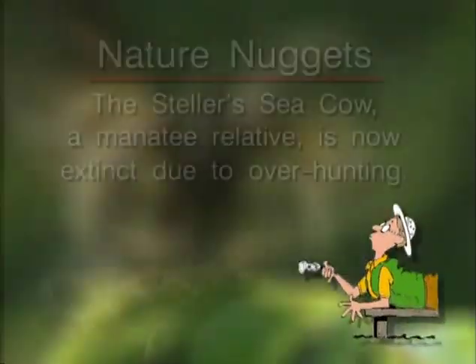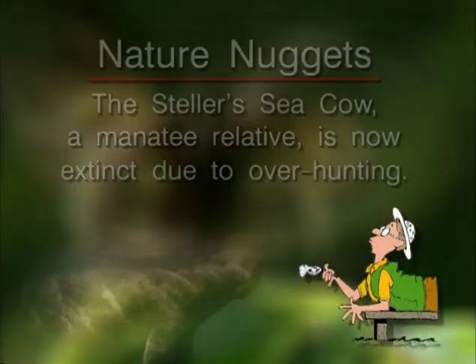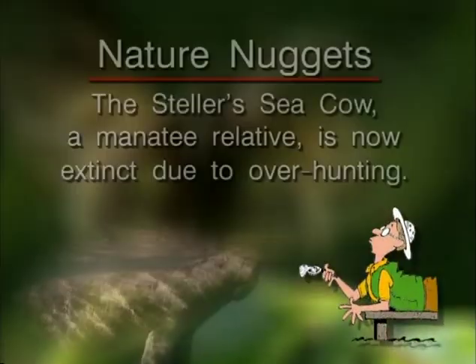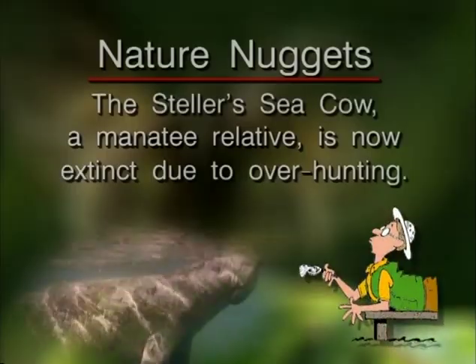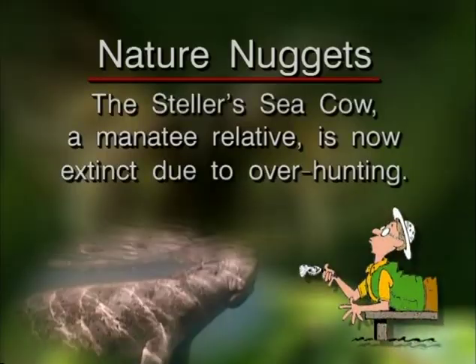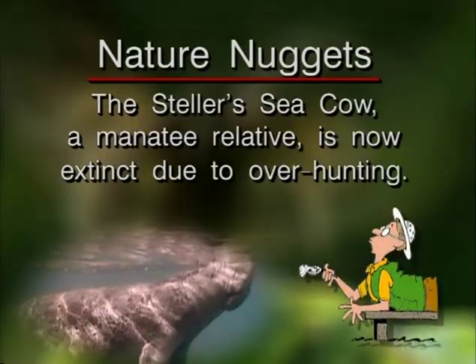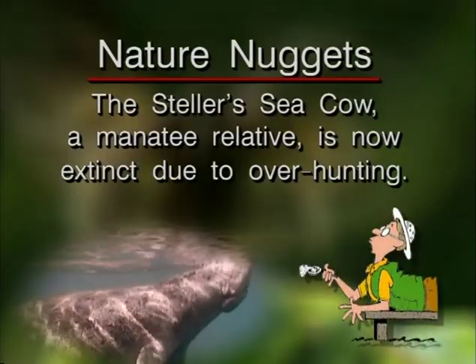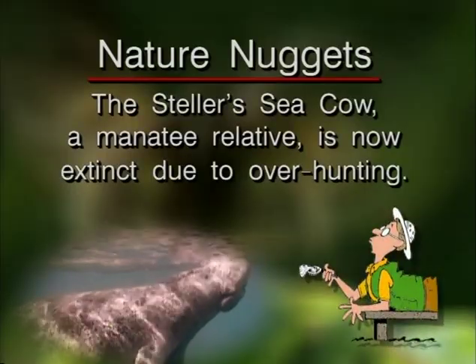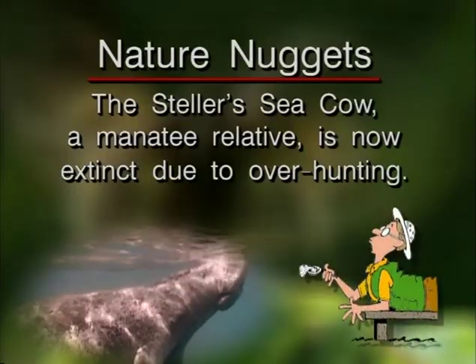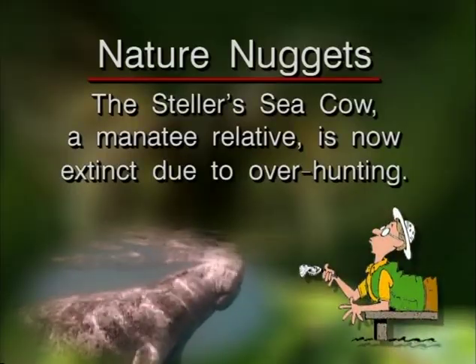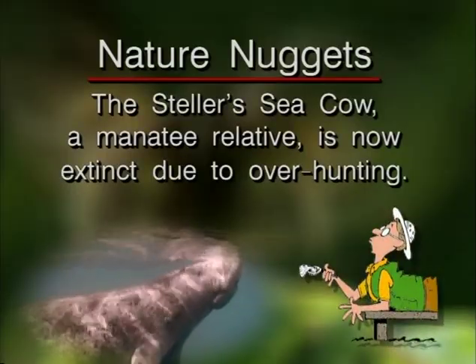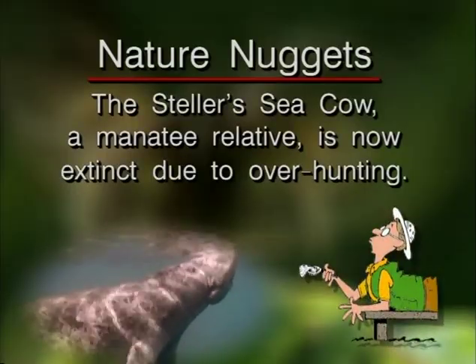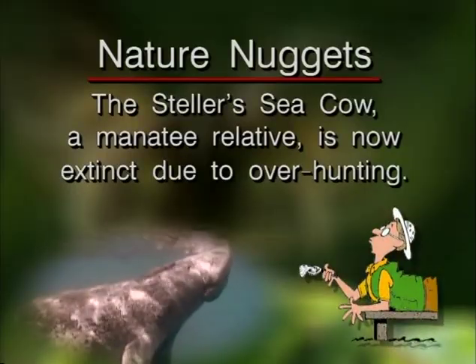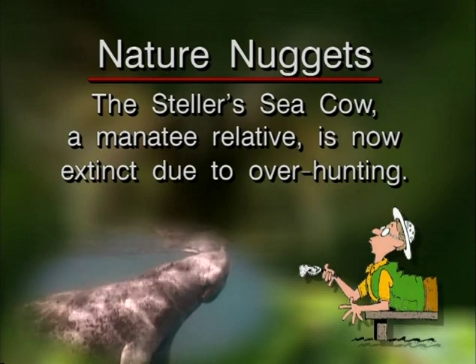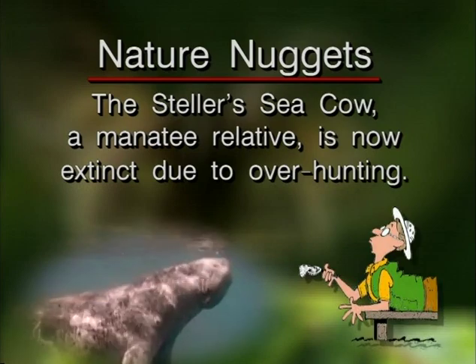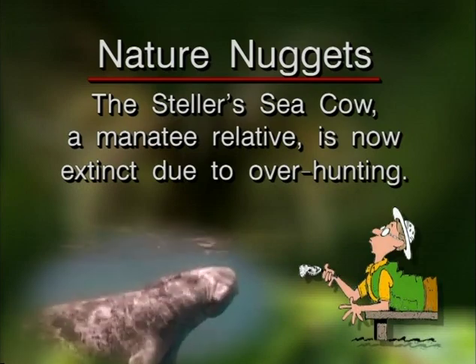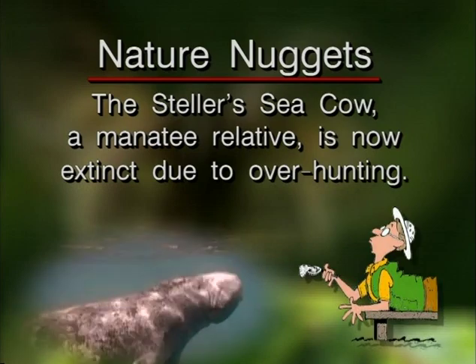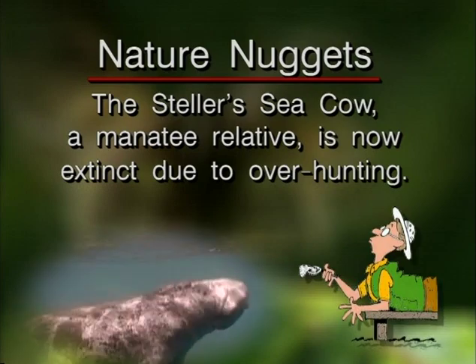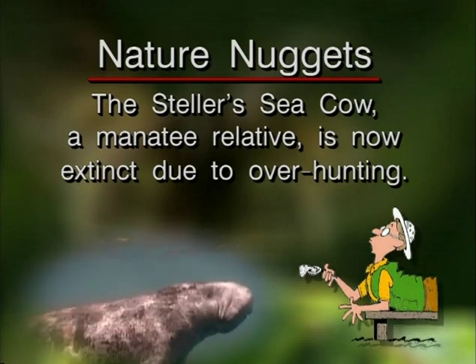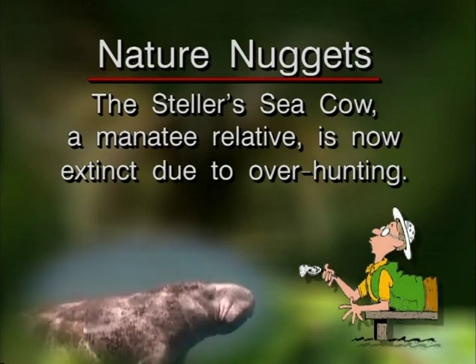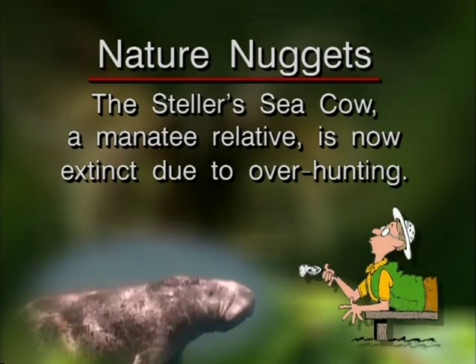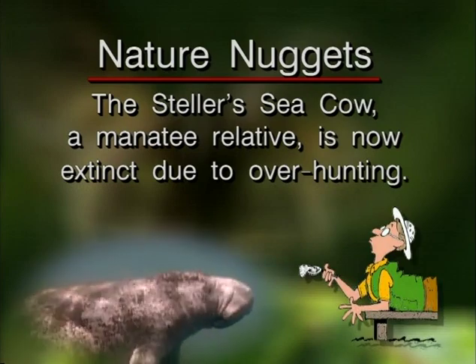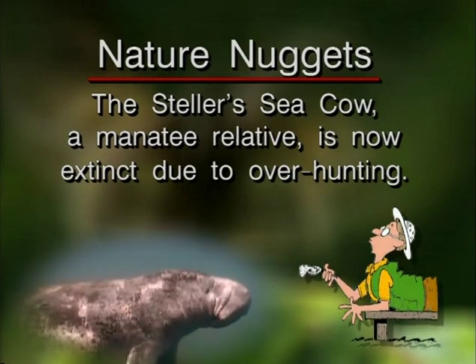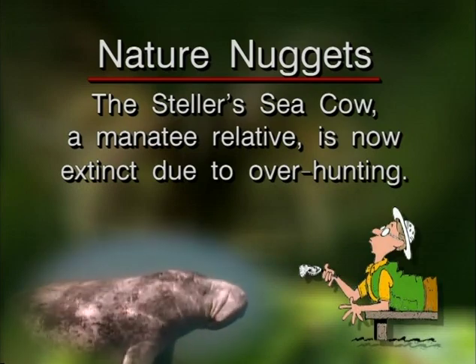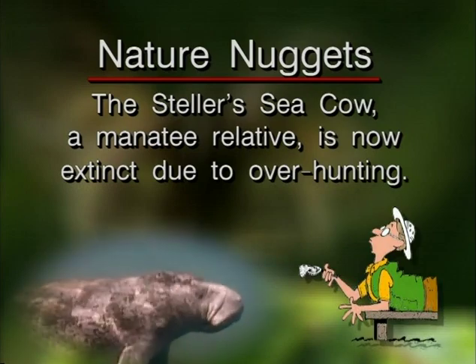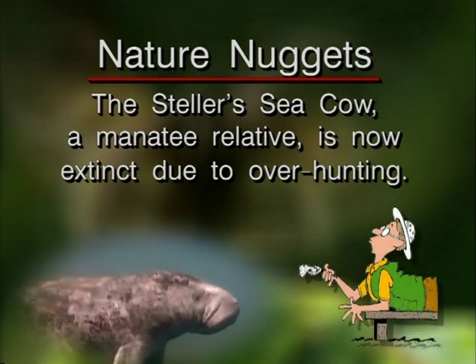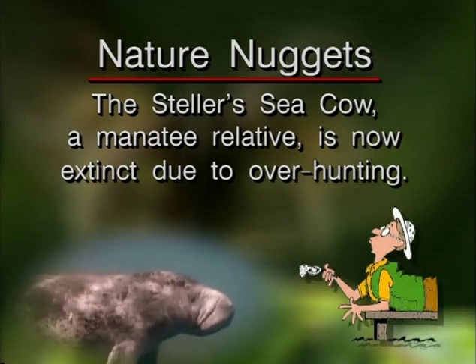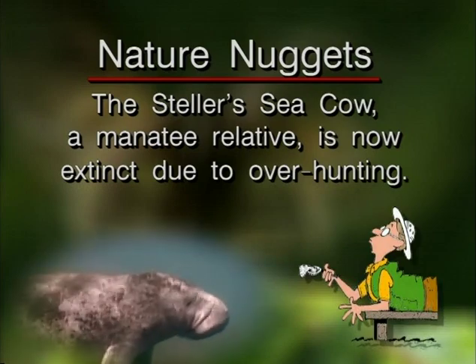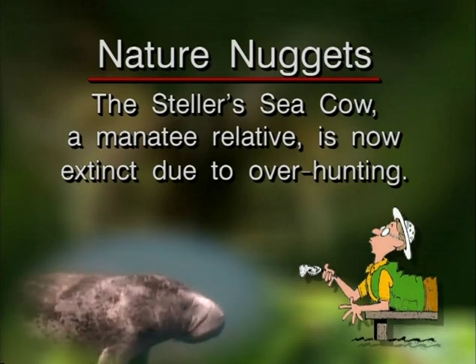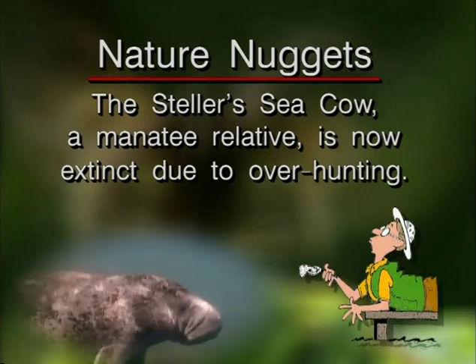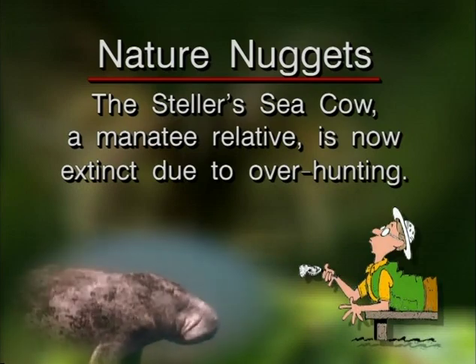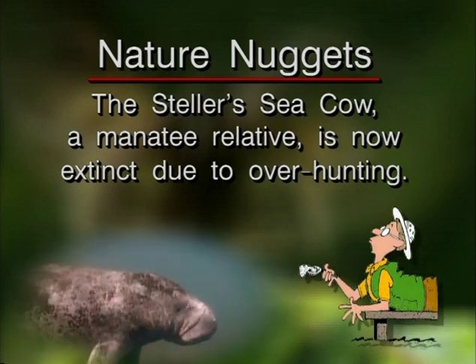The Steller's sea cow, a manatee relative, is now extinct due to overhunting.